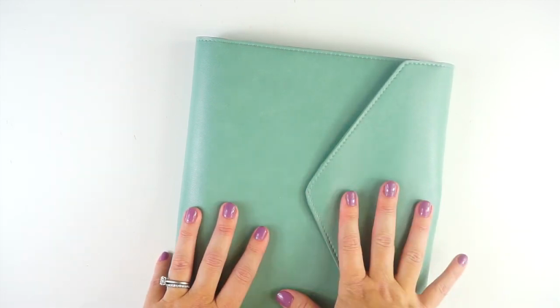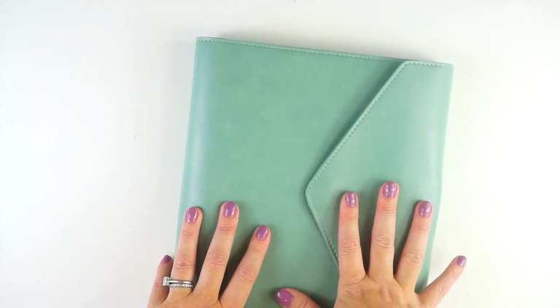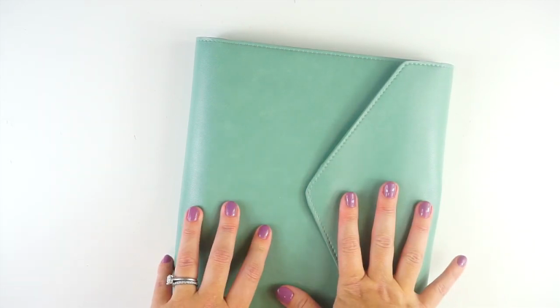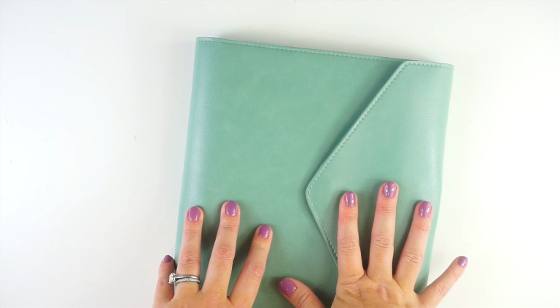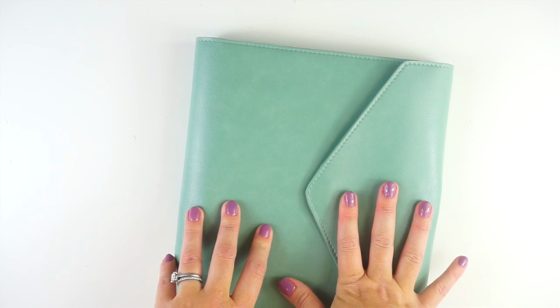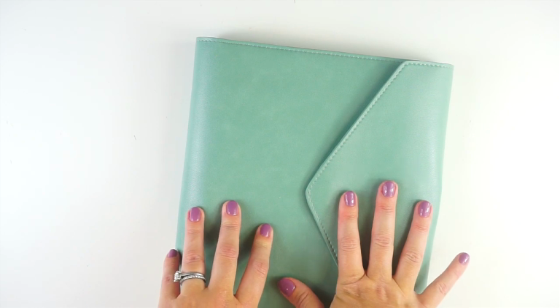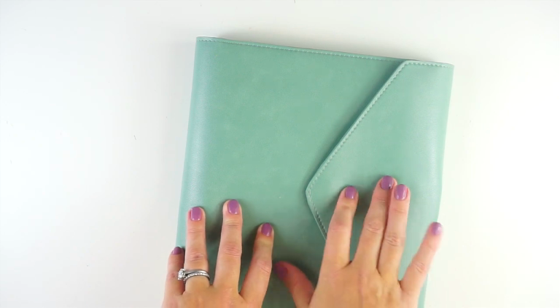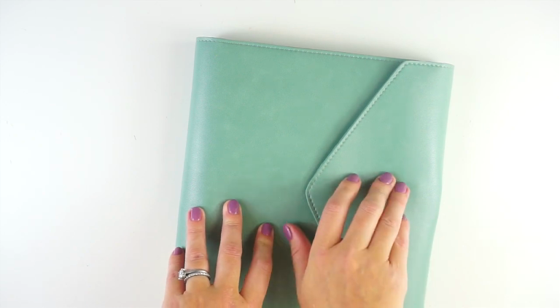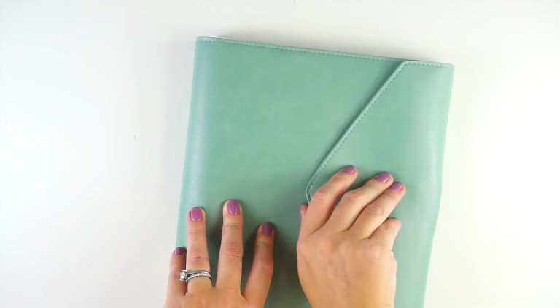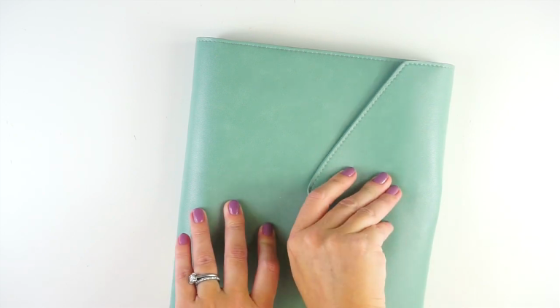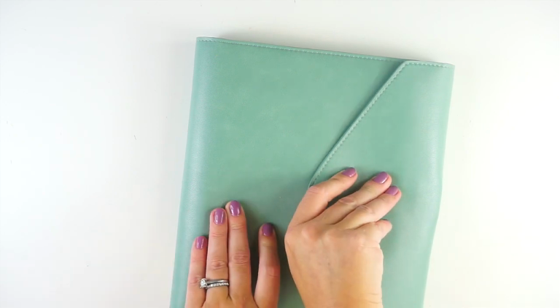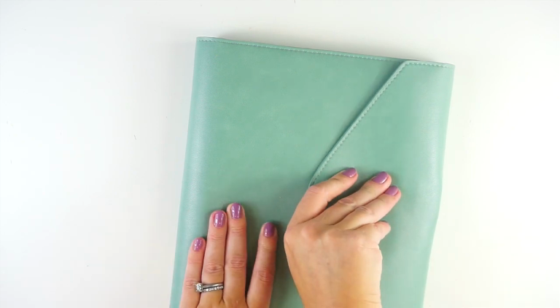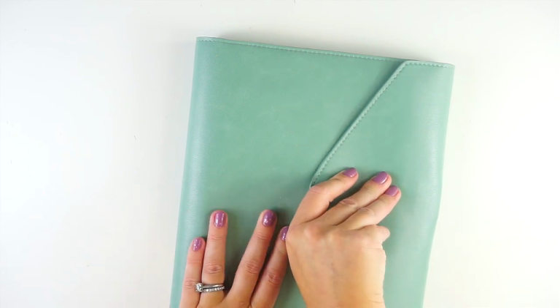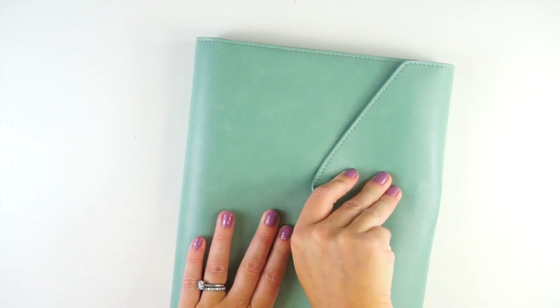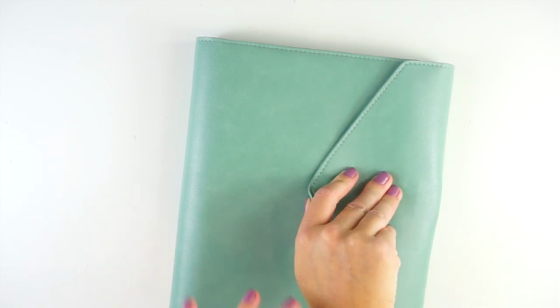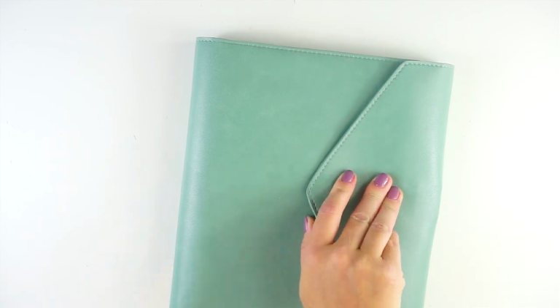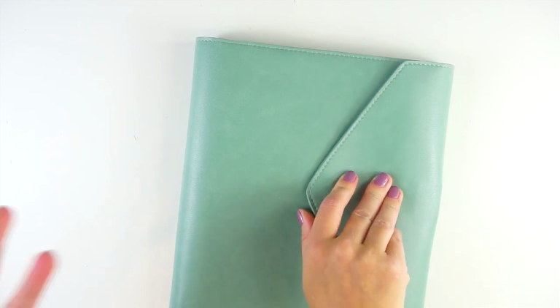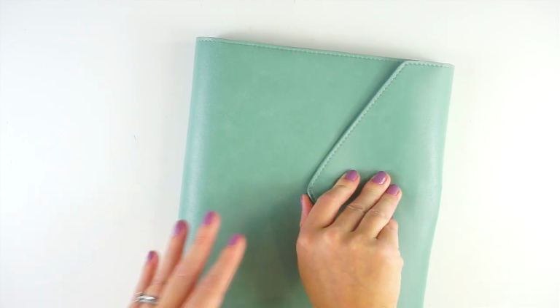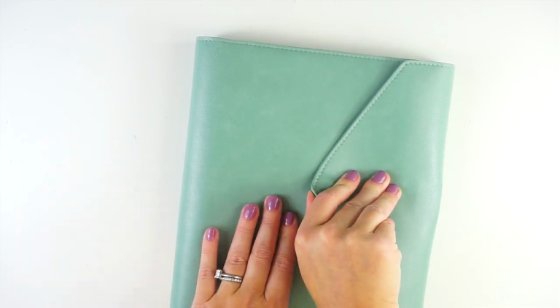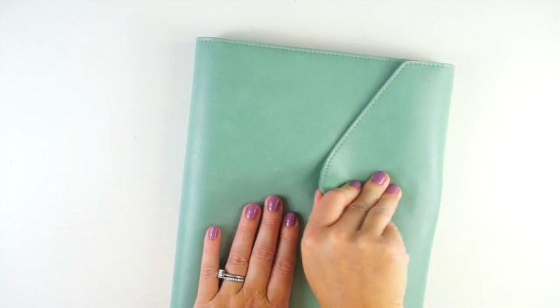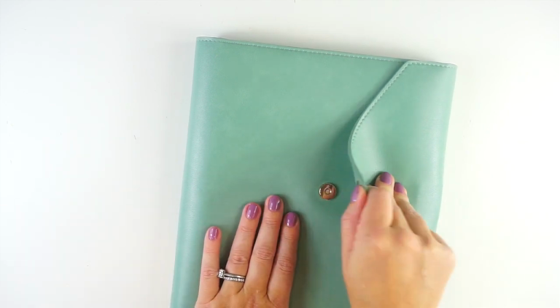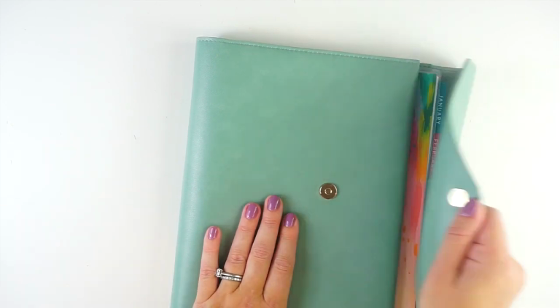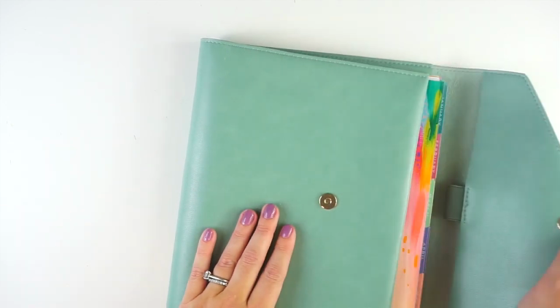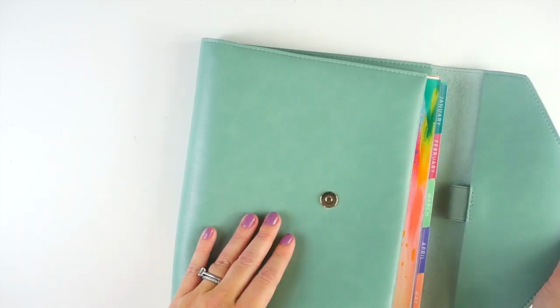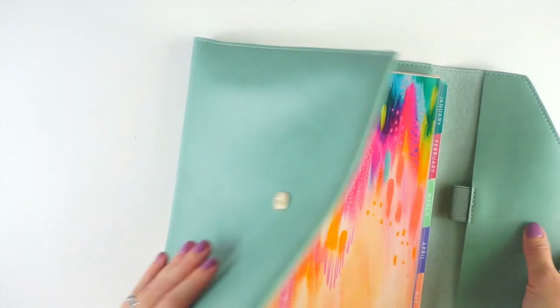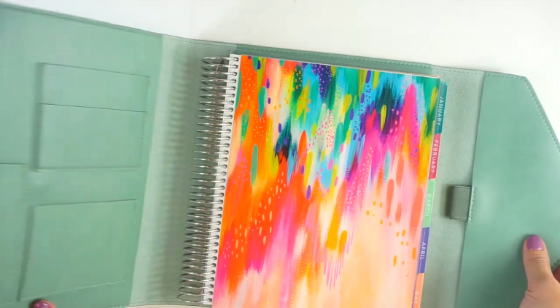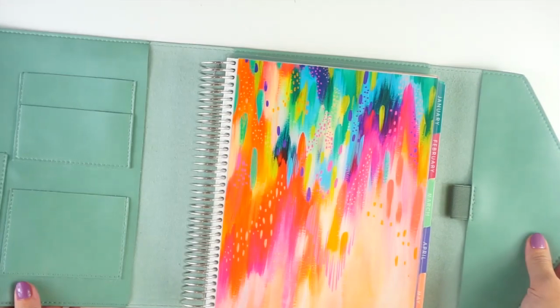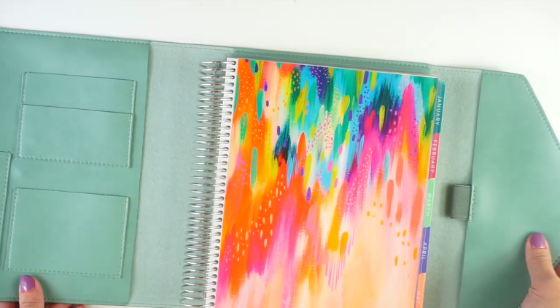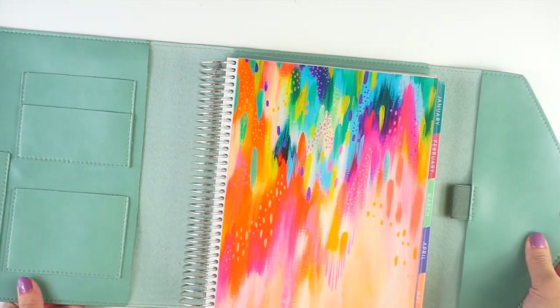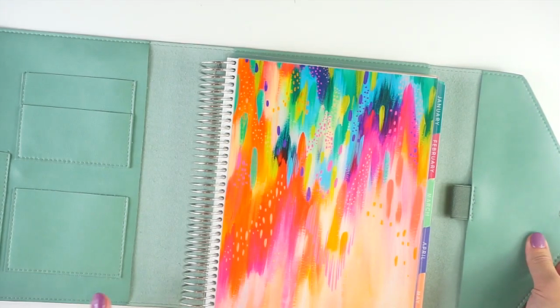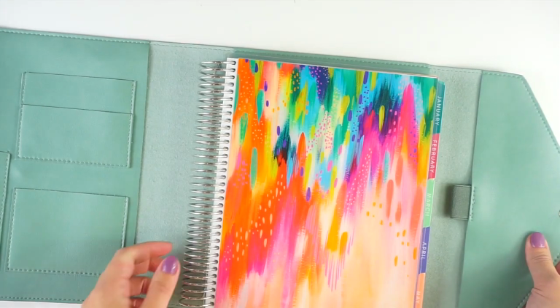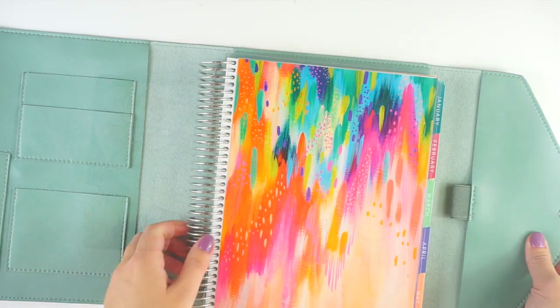This is $39.50 retail, but again, like I said, everything is currently on sale.